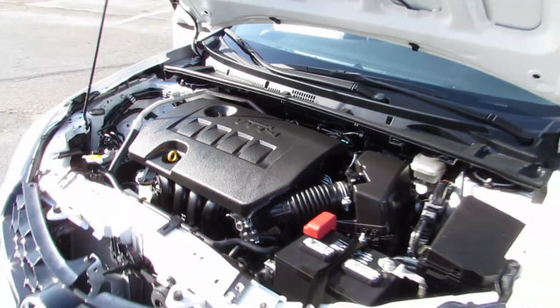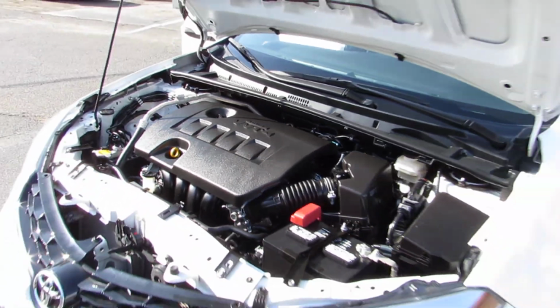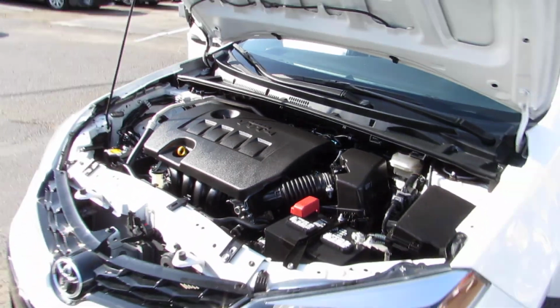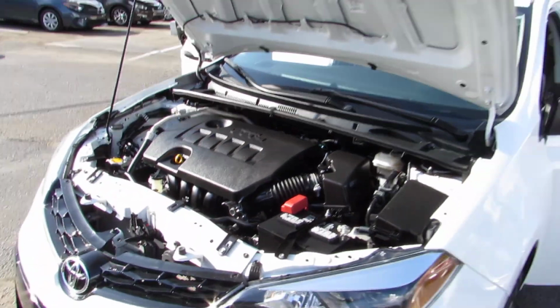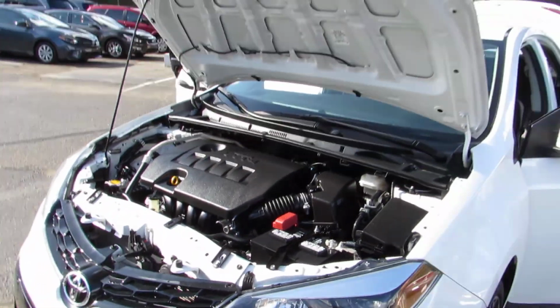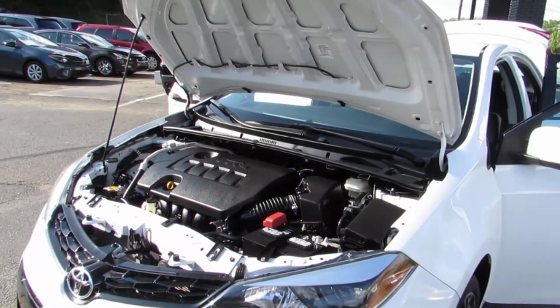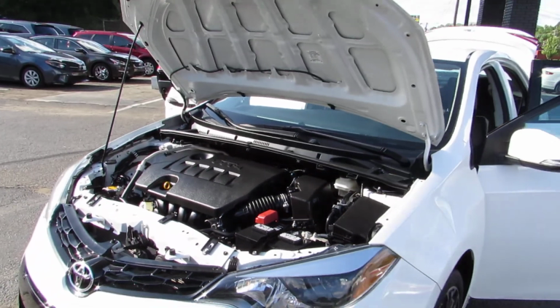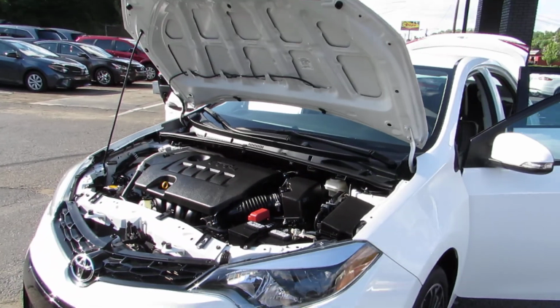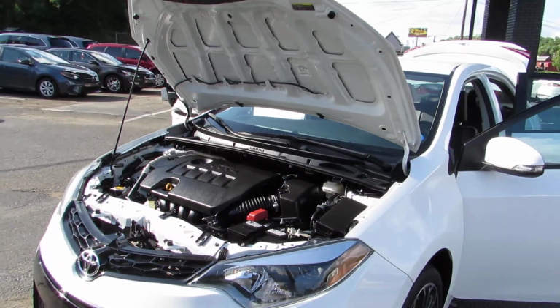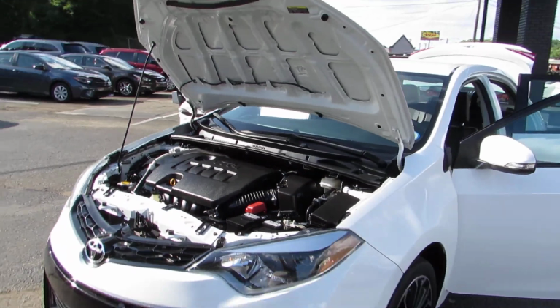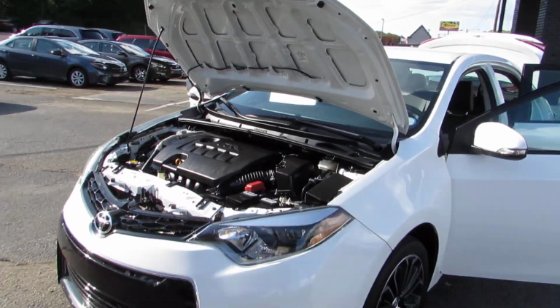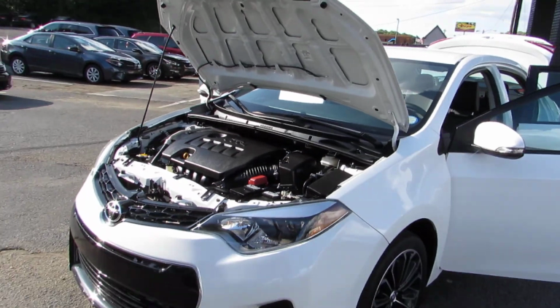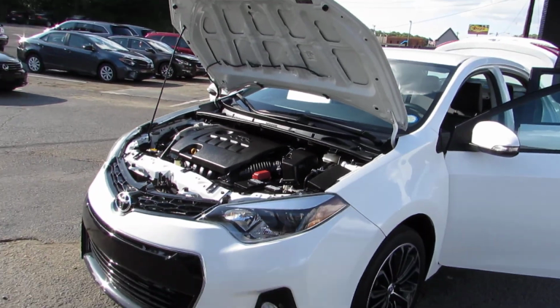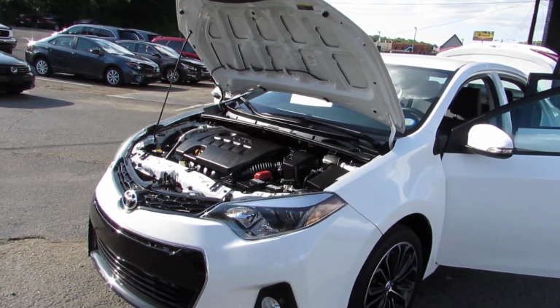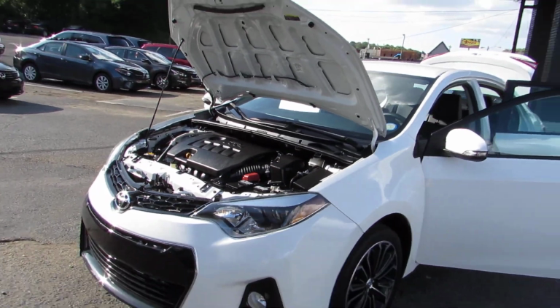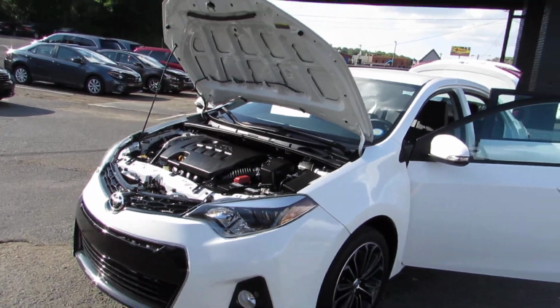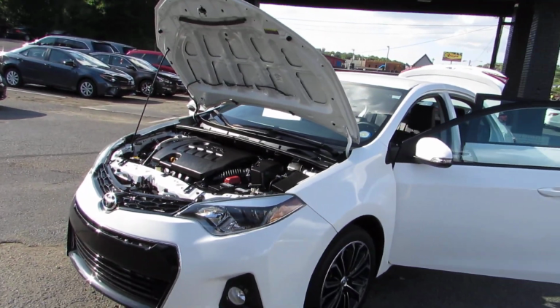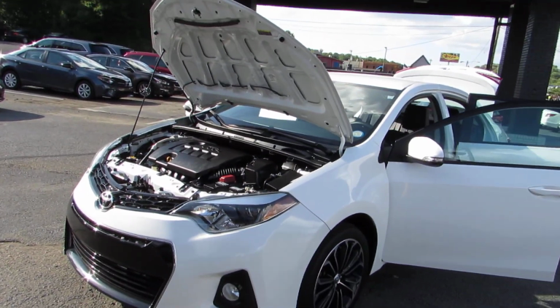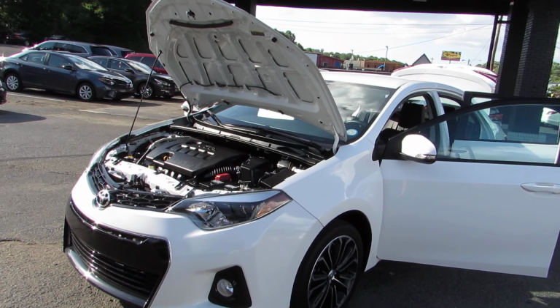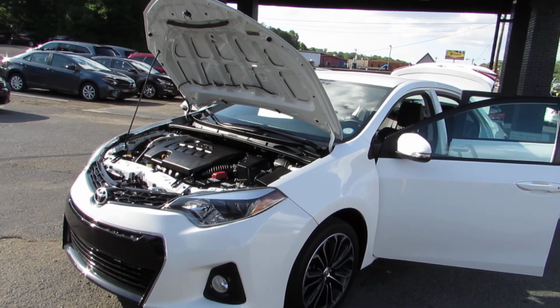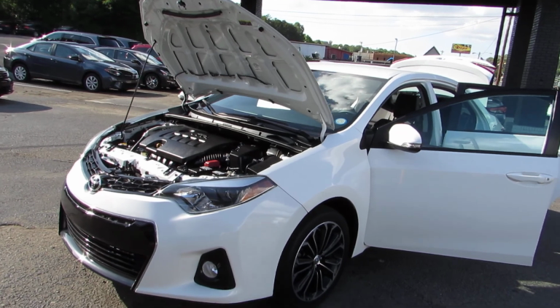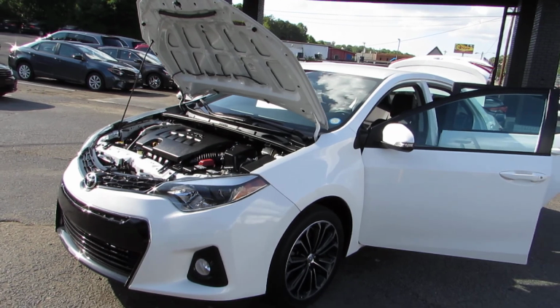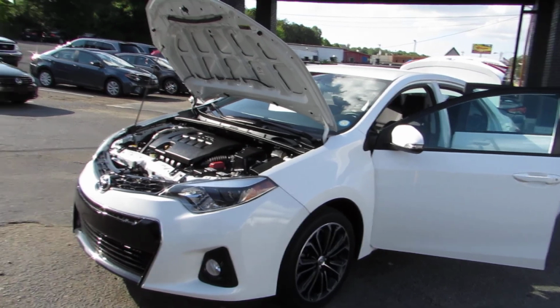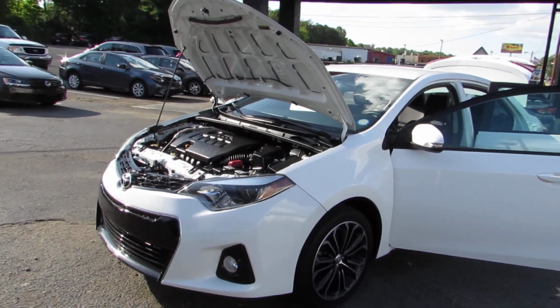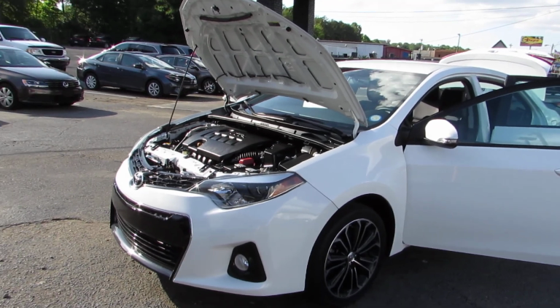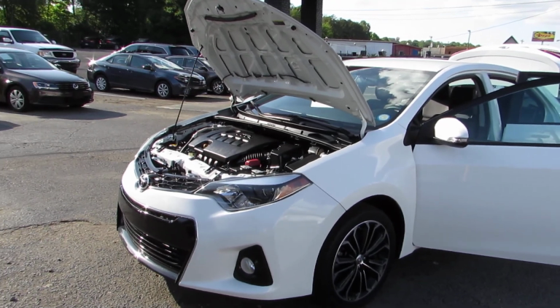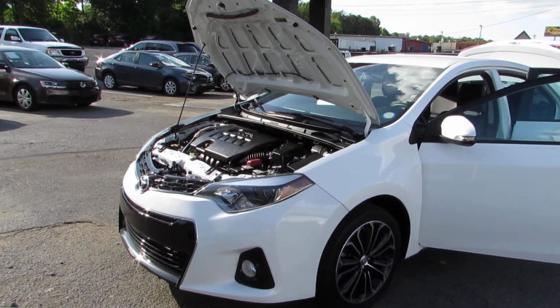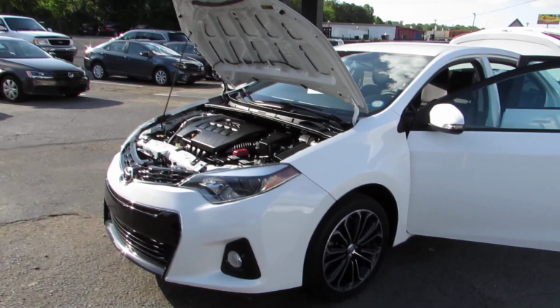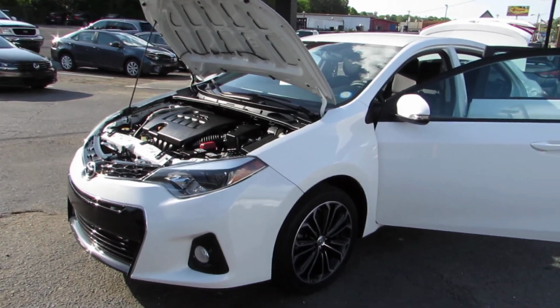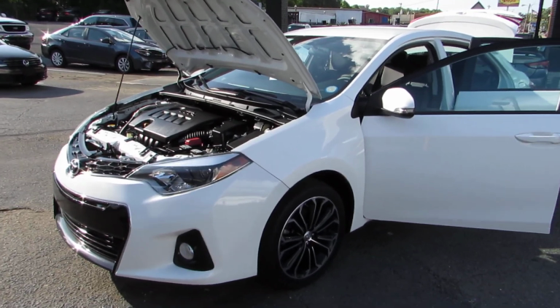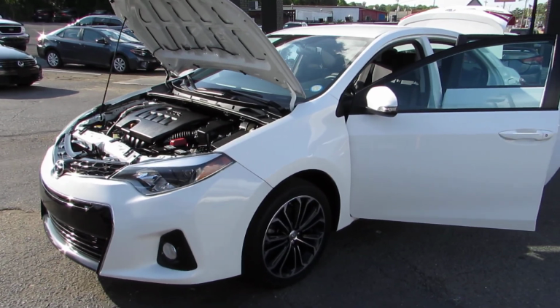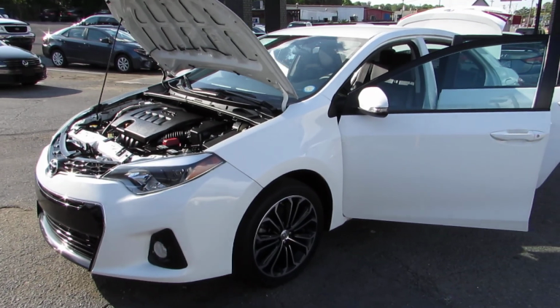Come test drive this Corolla today here in Auto Selection of Charlotte, or give us a call at 980-406-3020 — hablamos español.